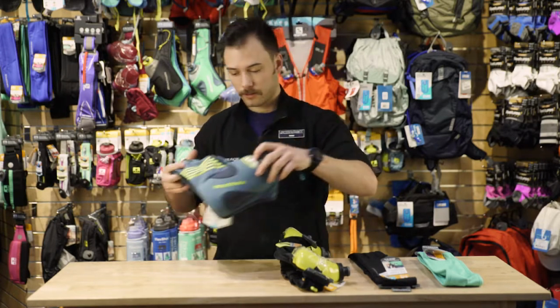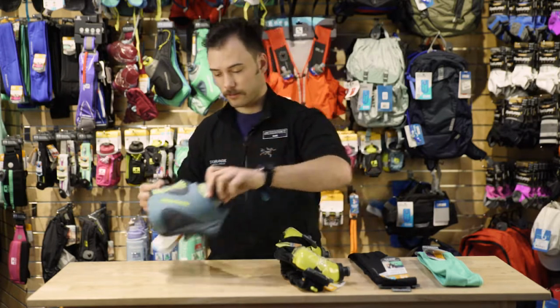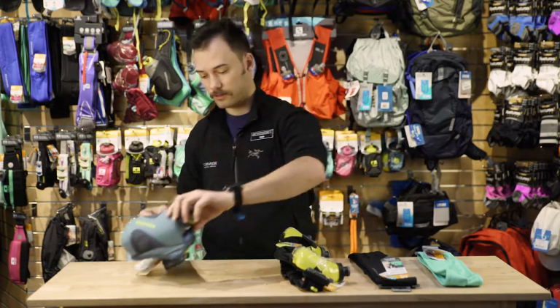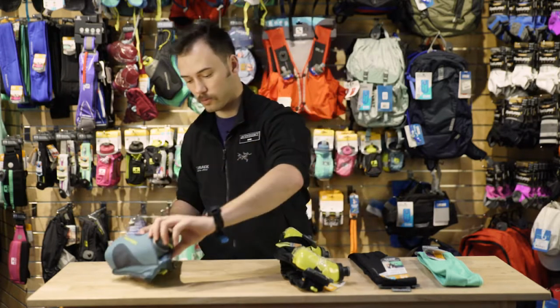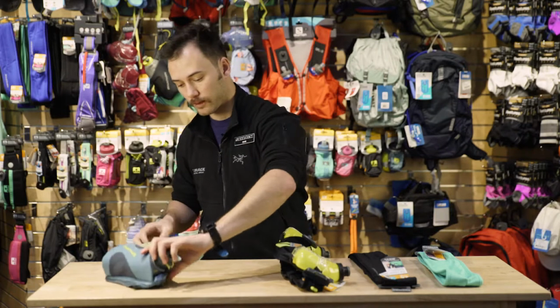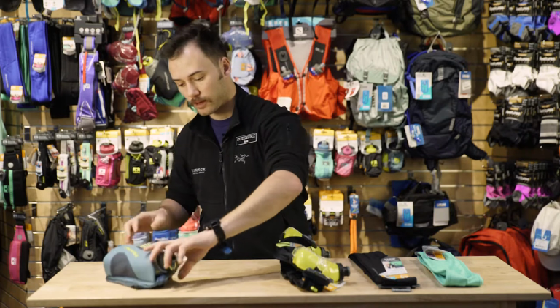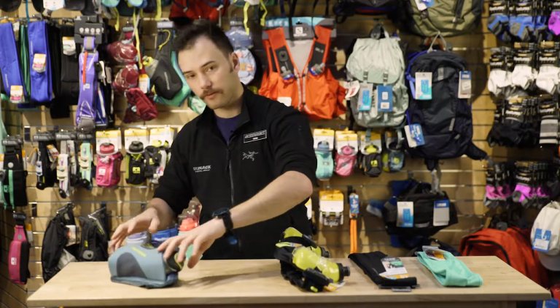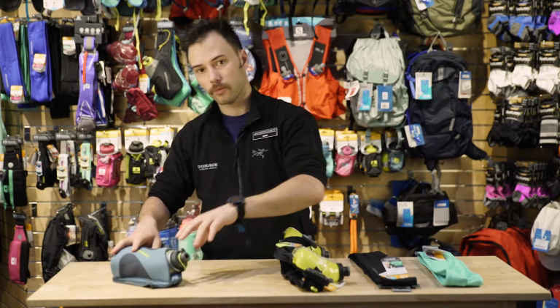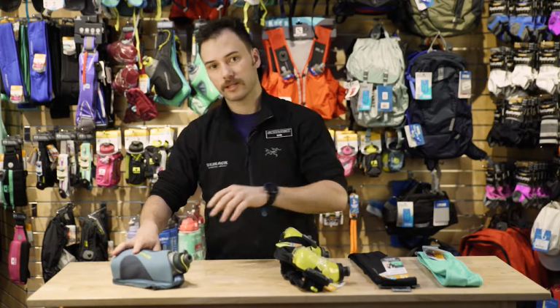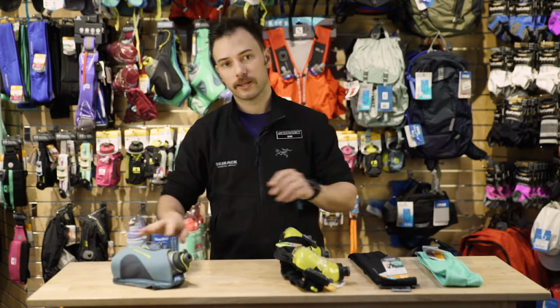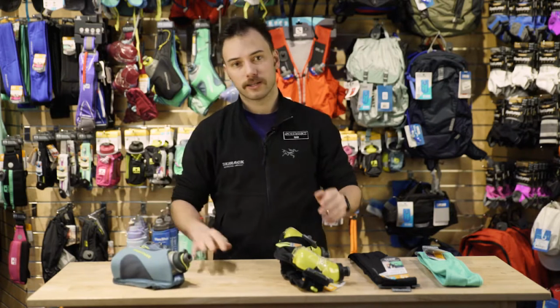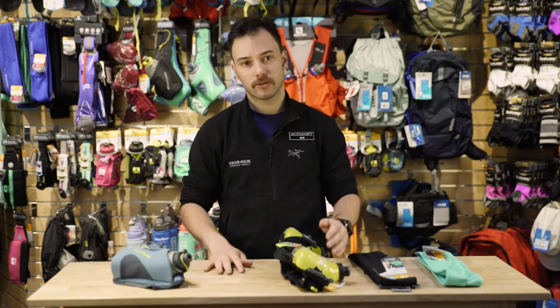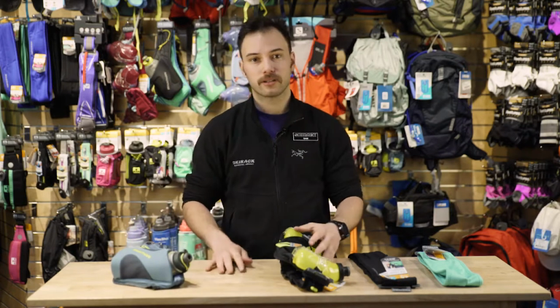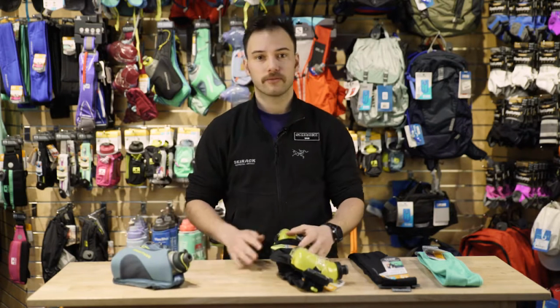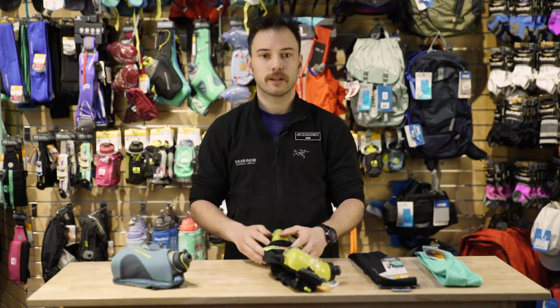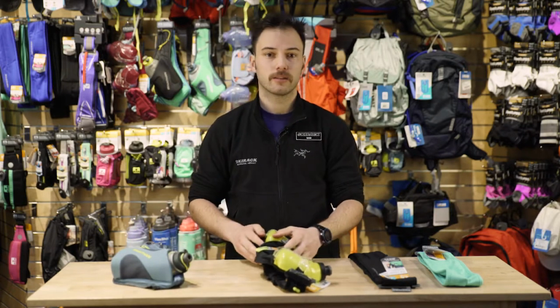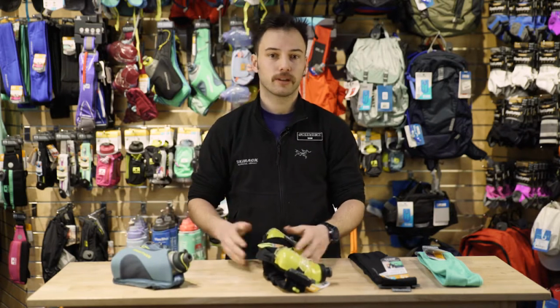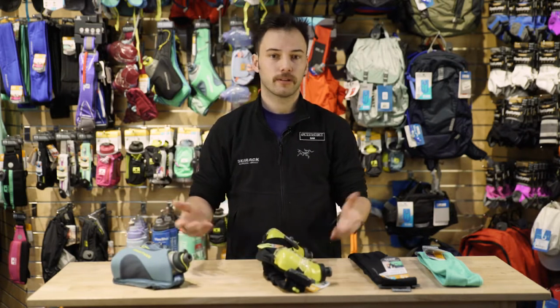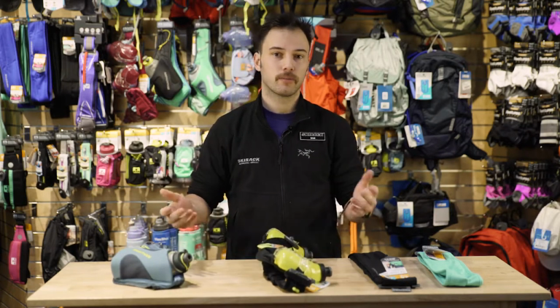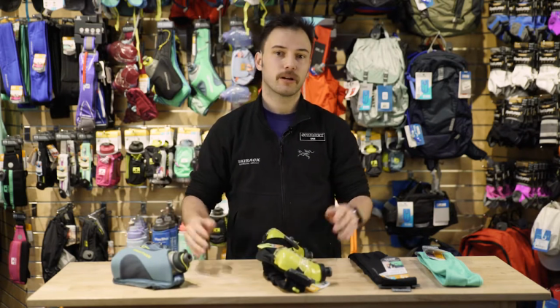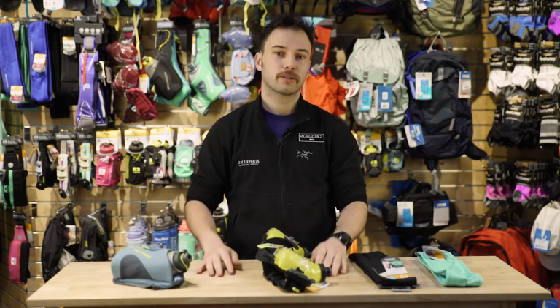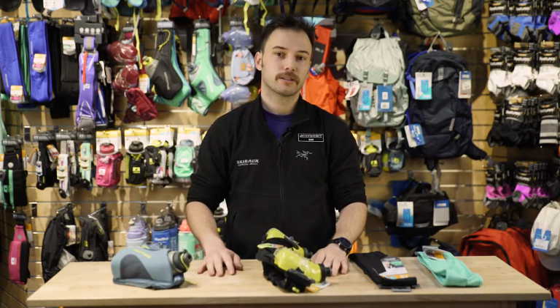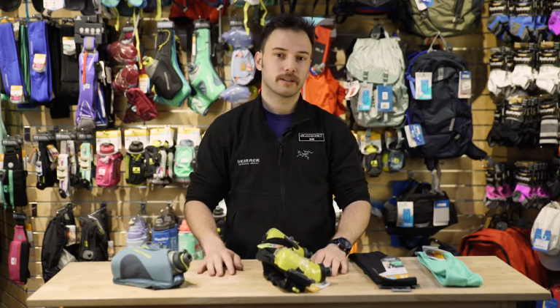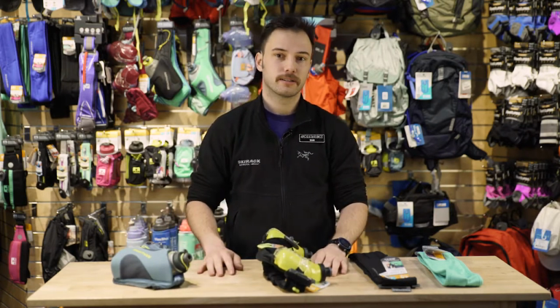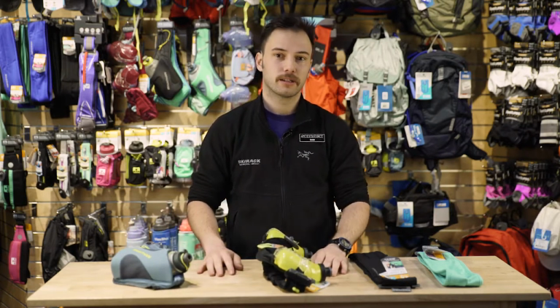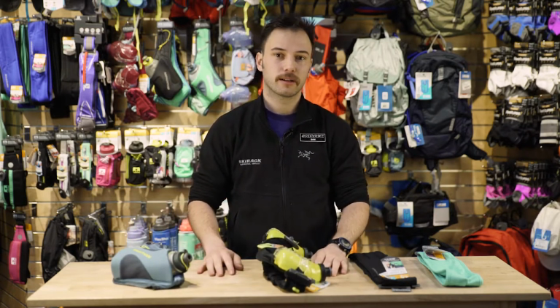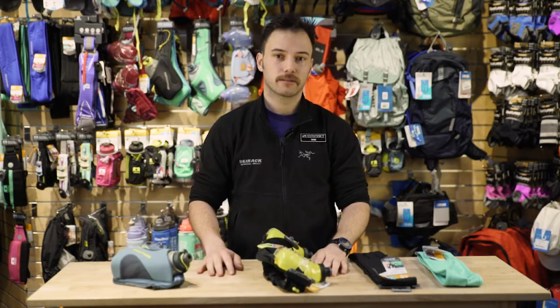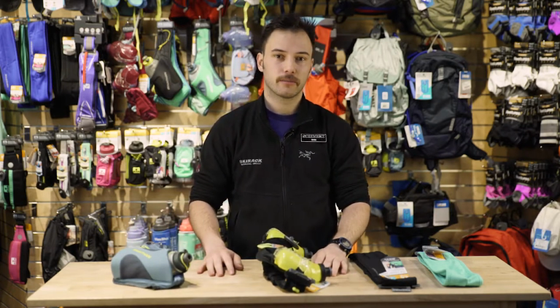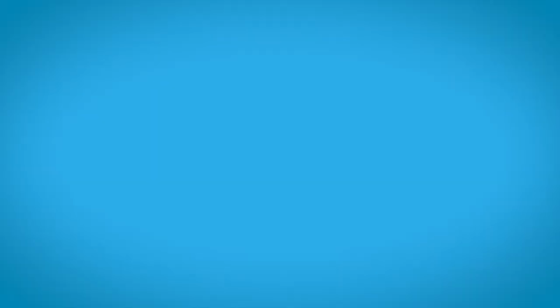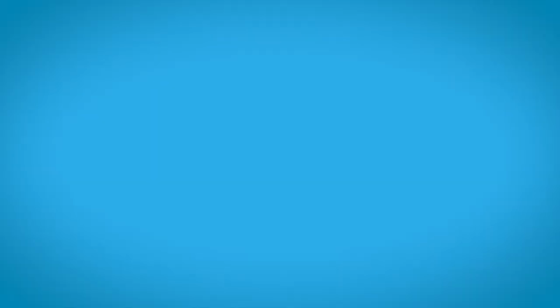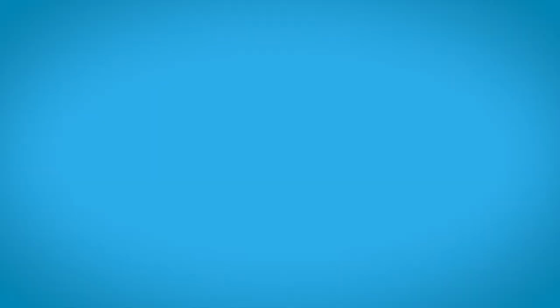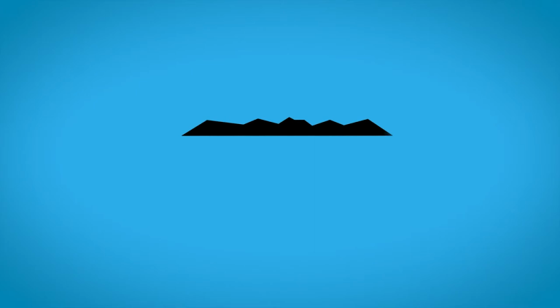Now that's just one line of the waist-based hydration from Nathan. We have a lot more options here down at Ski Rack, so come by and check it out.